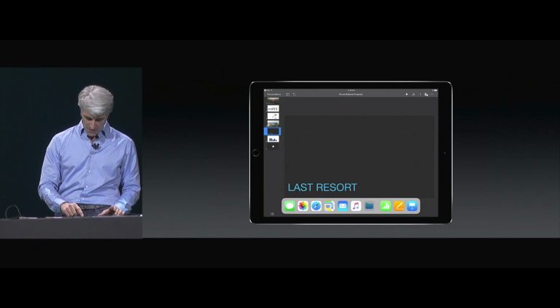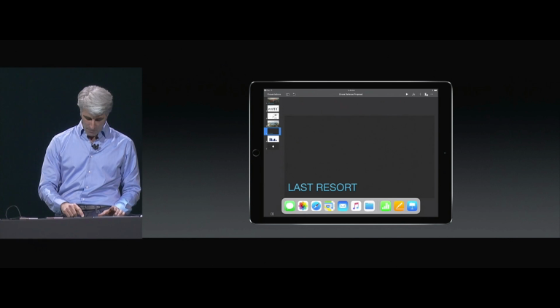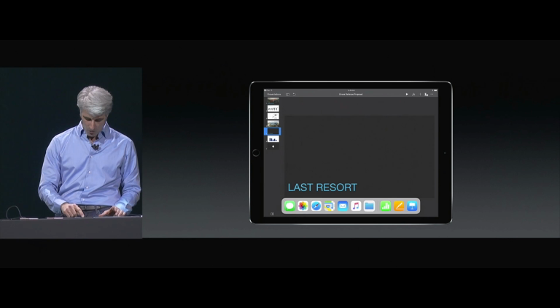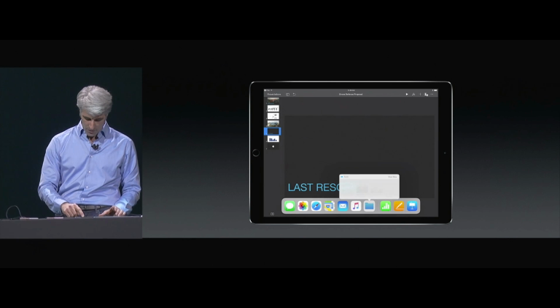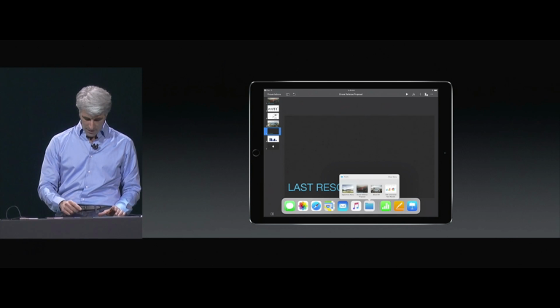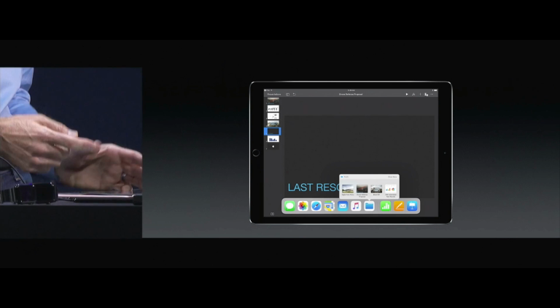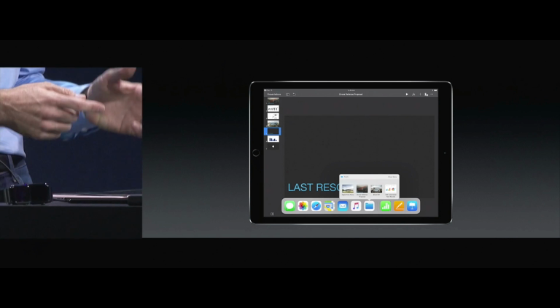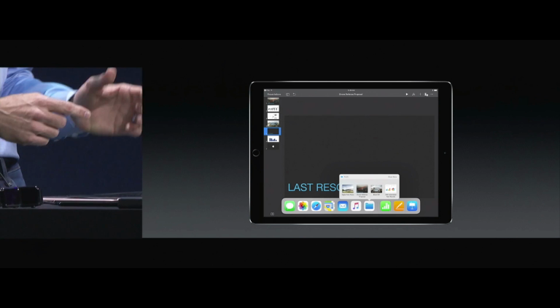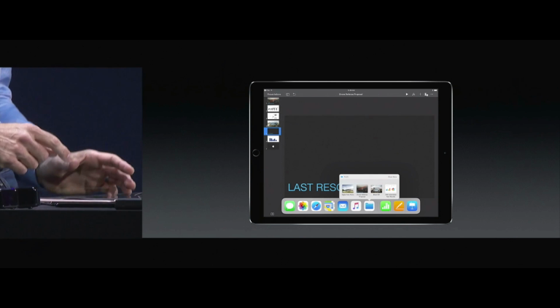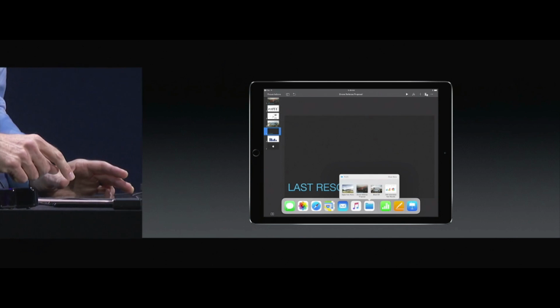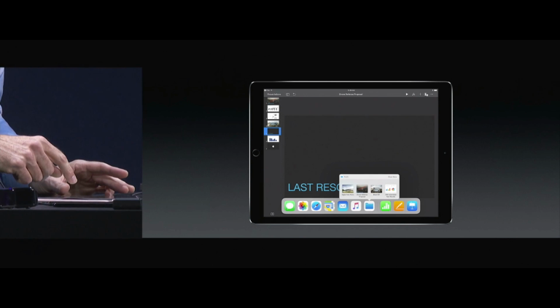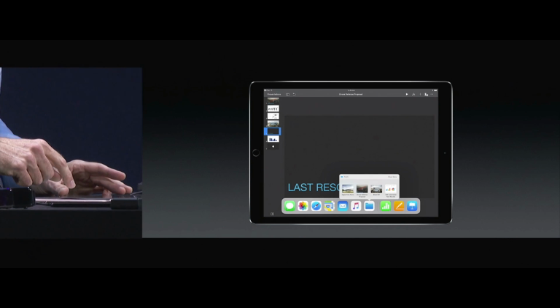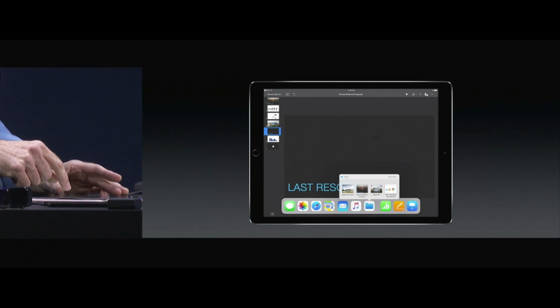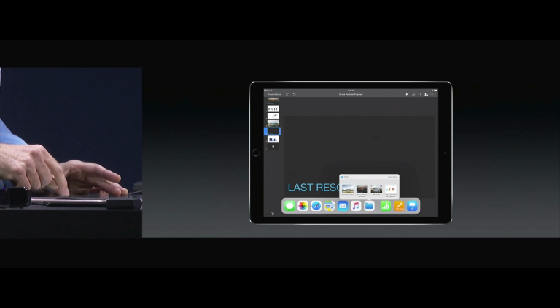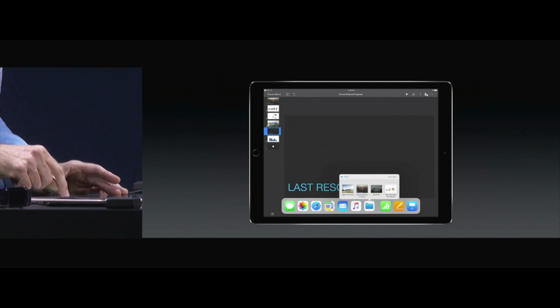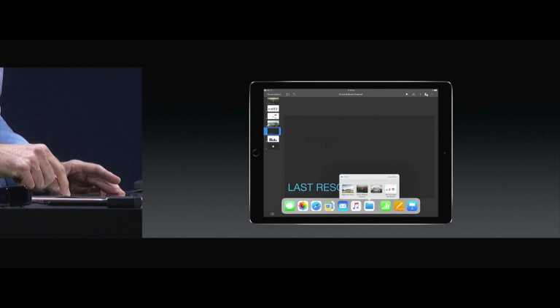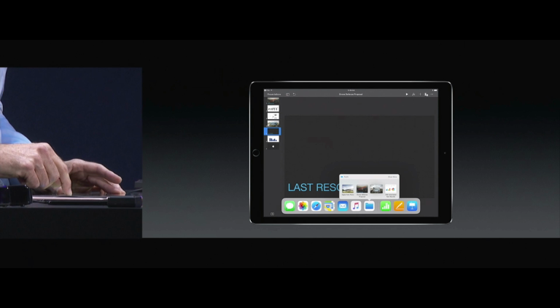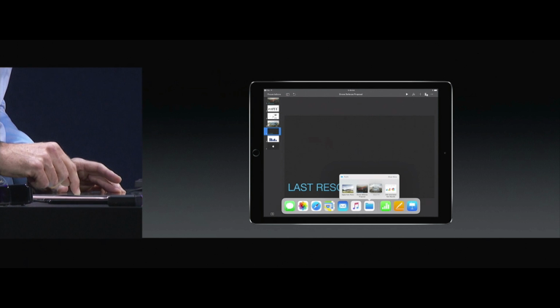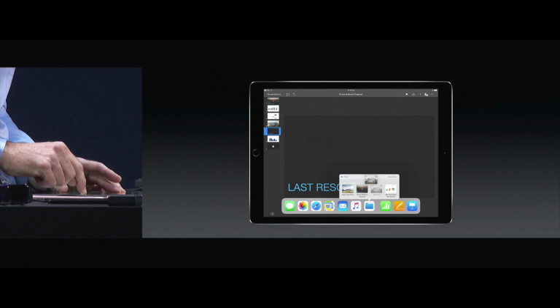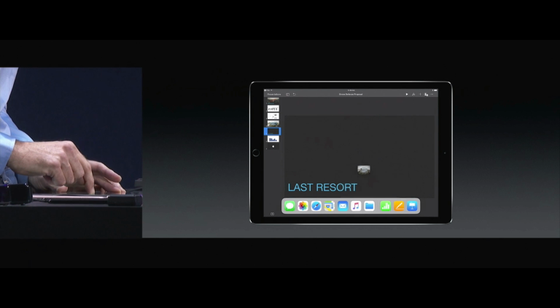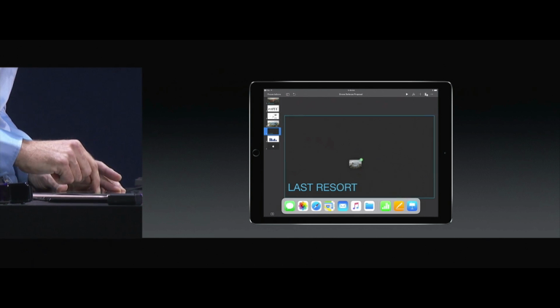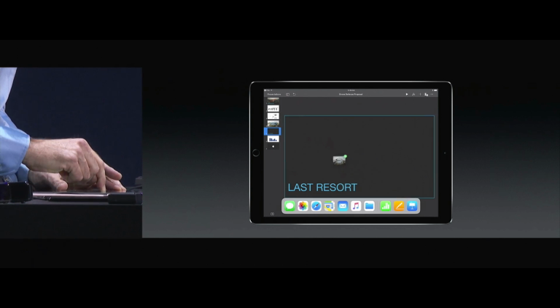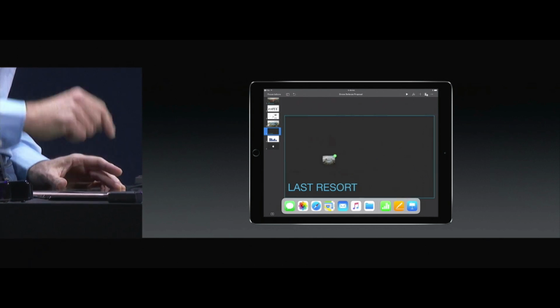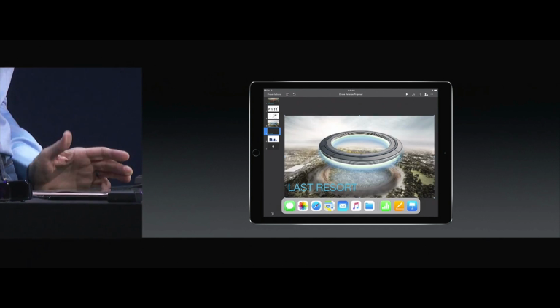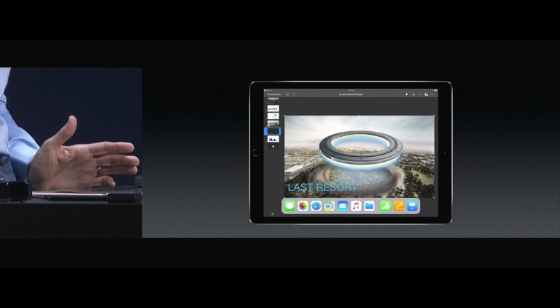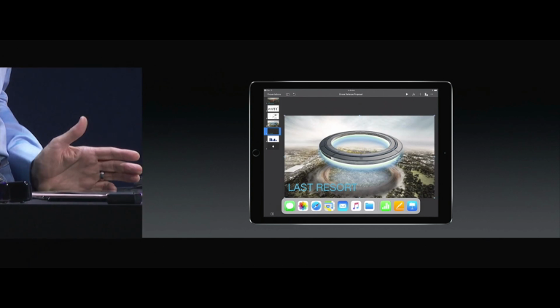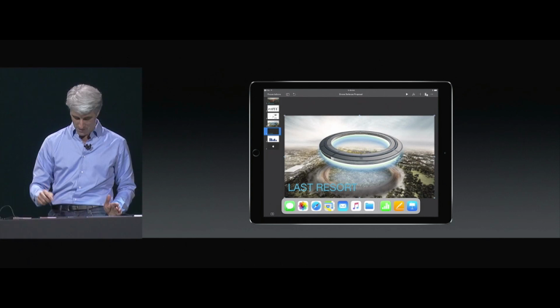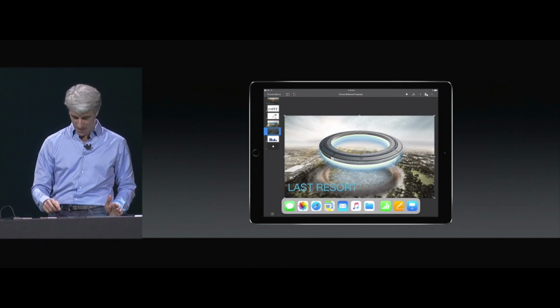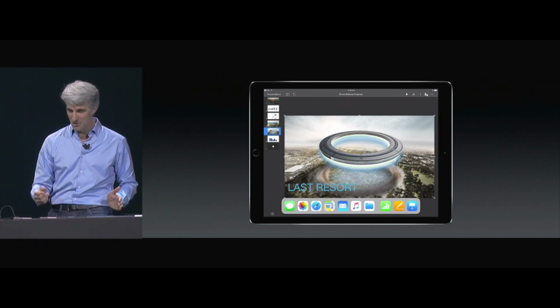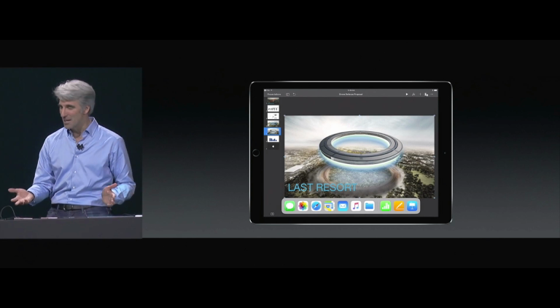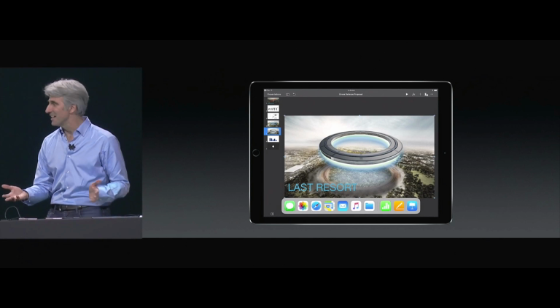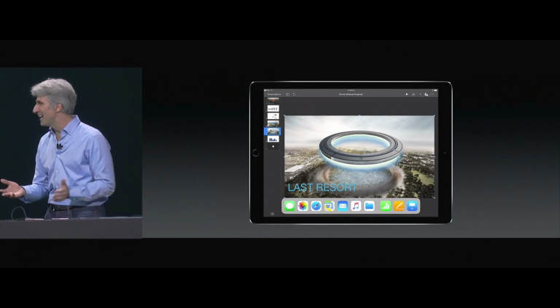If I tap and hold, I get access to my recent assets. I can just pick this up and drop it down just like that.